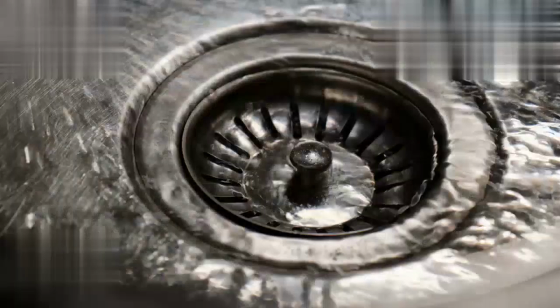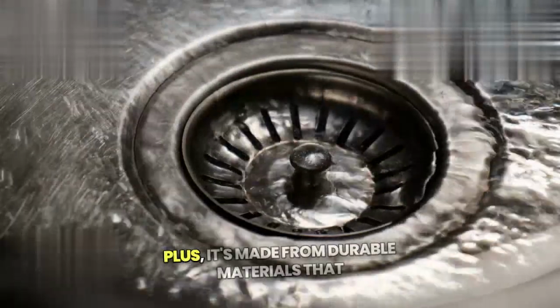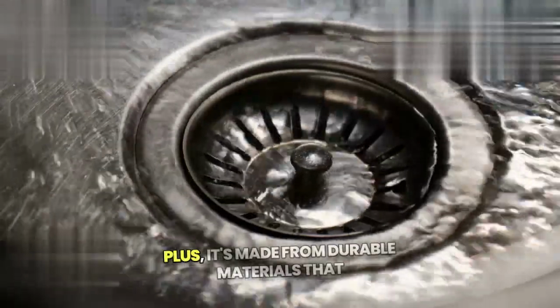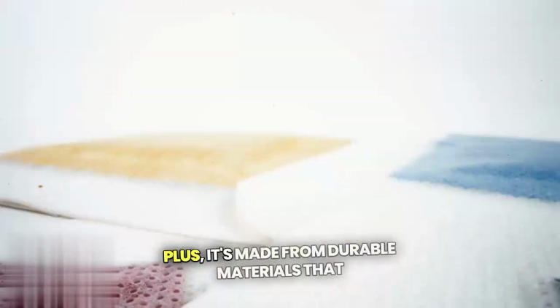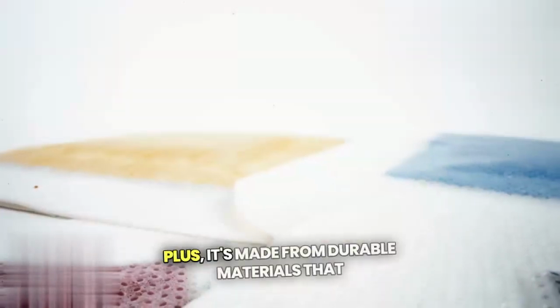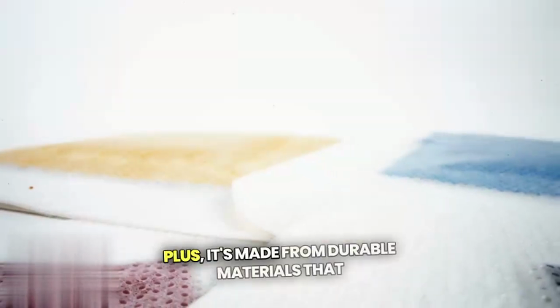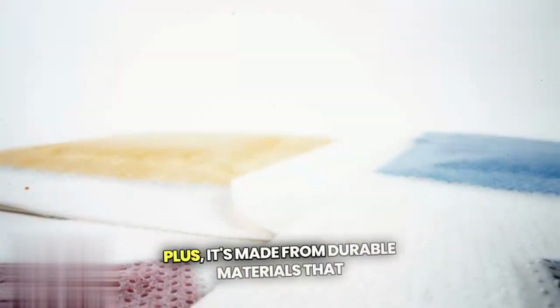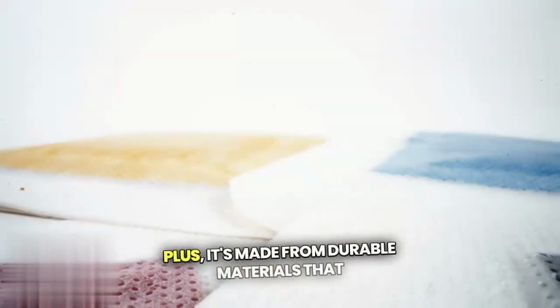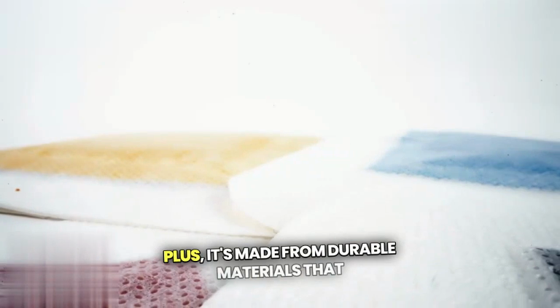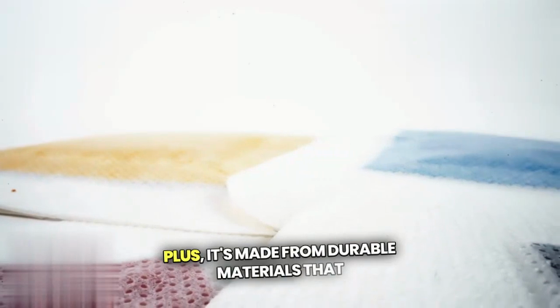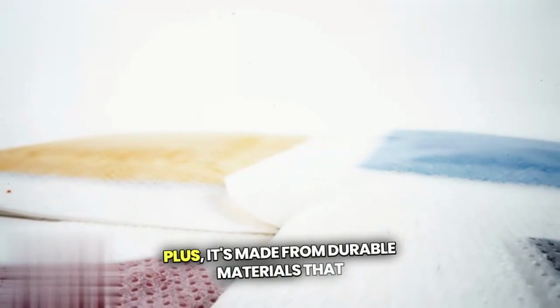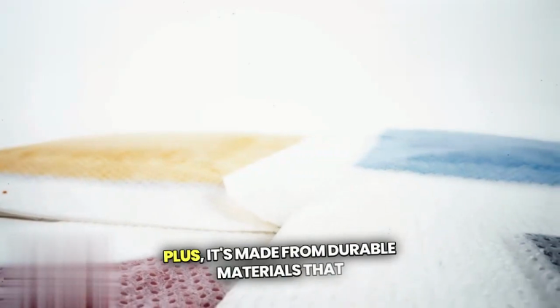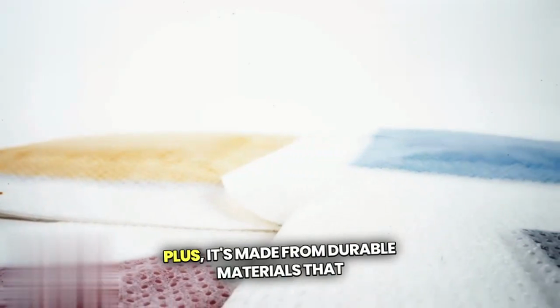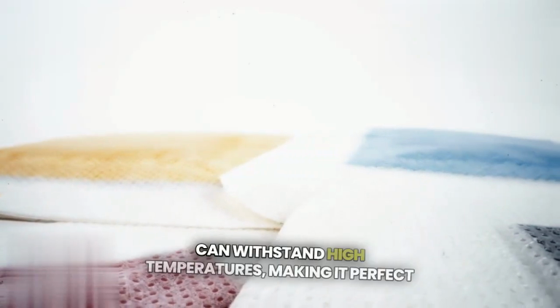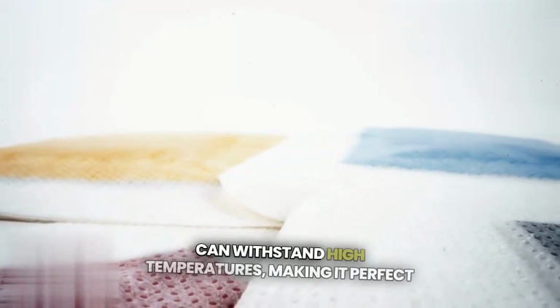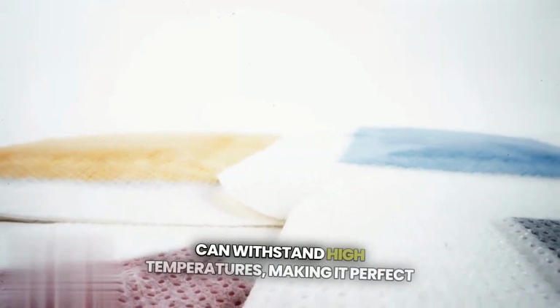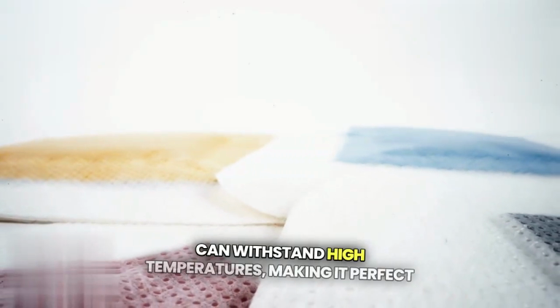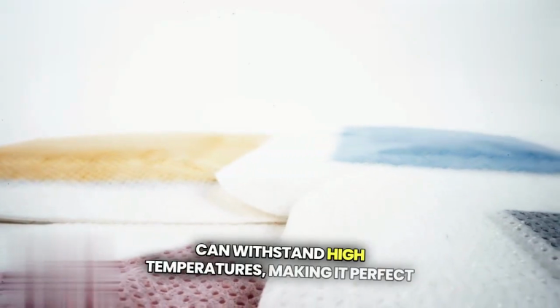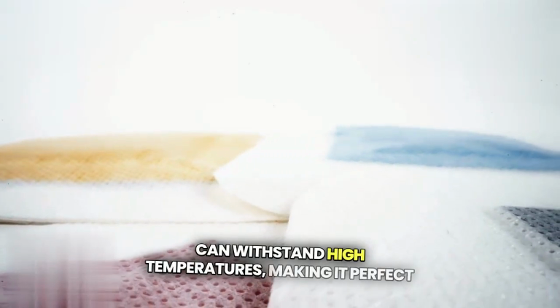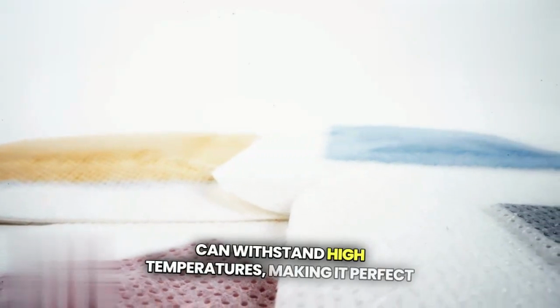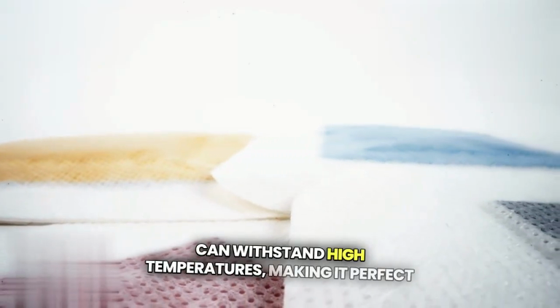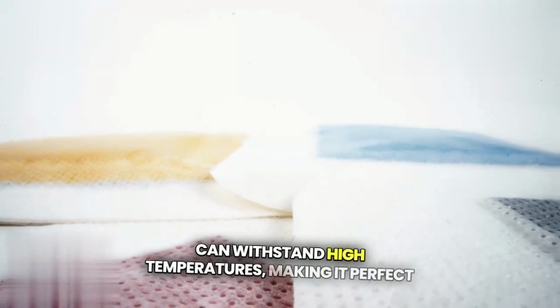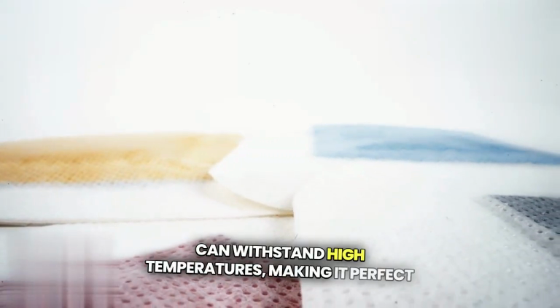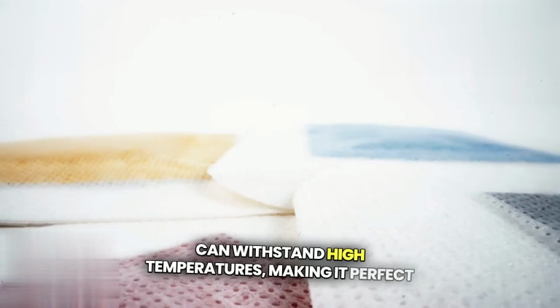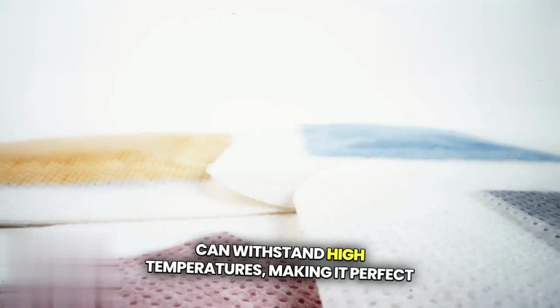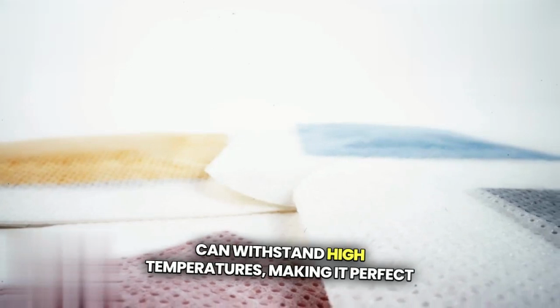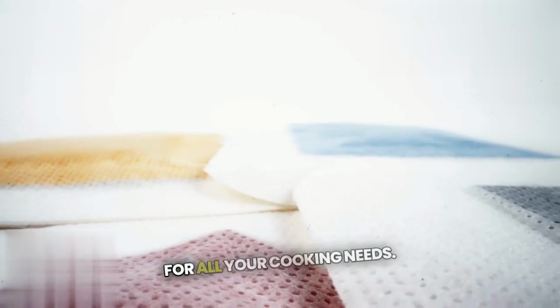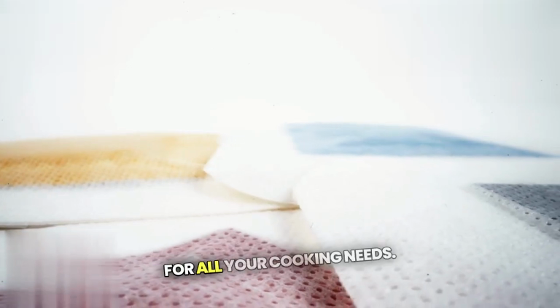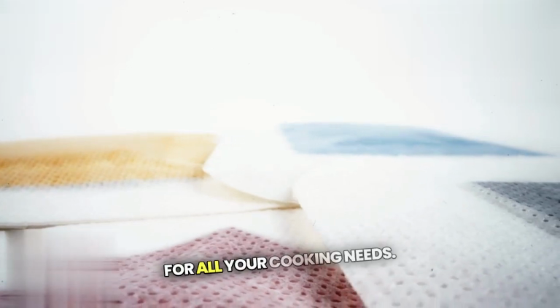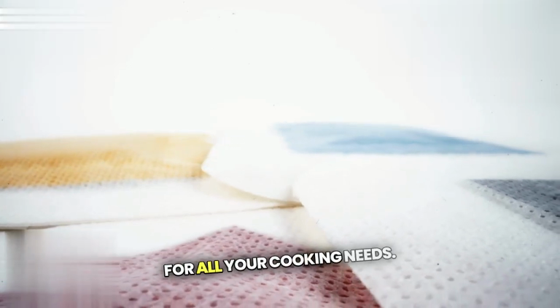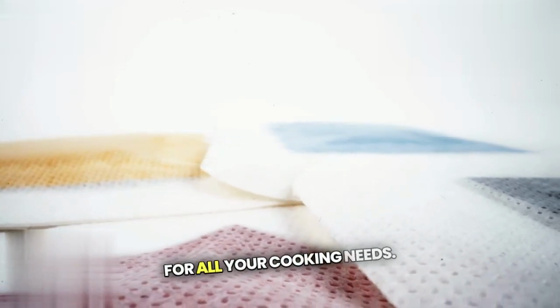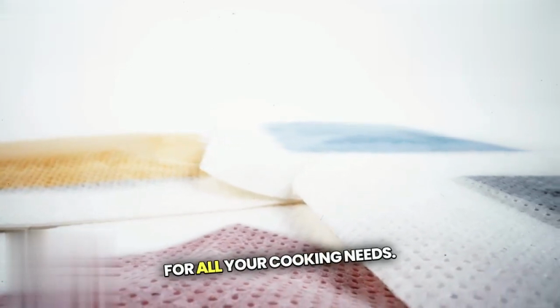Plus, it's made from durable materials that can withstand high temperatures, making it perfect for all your cooking needs.